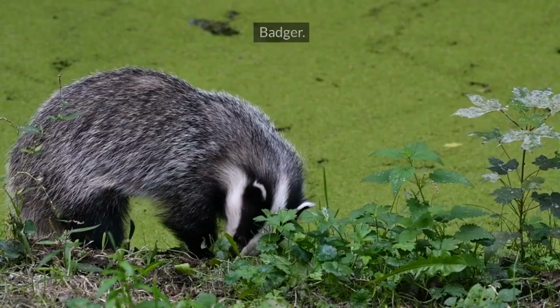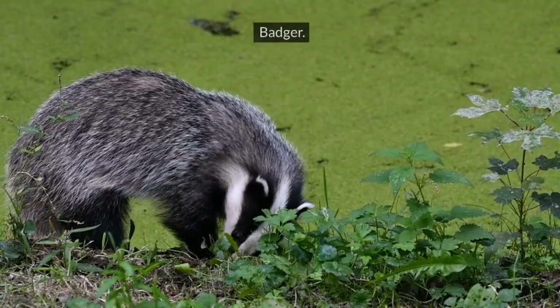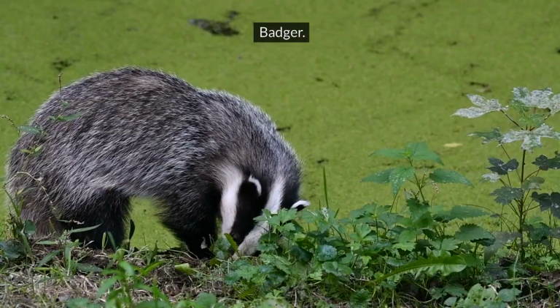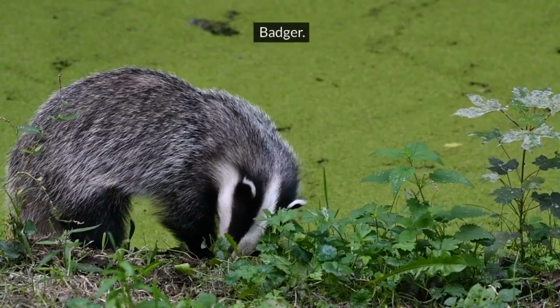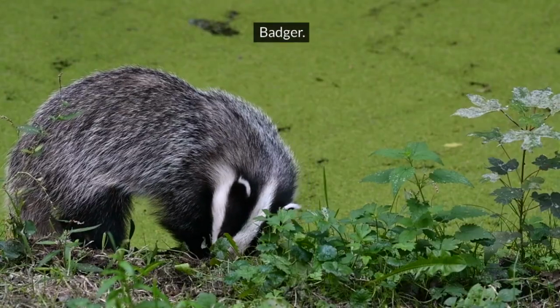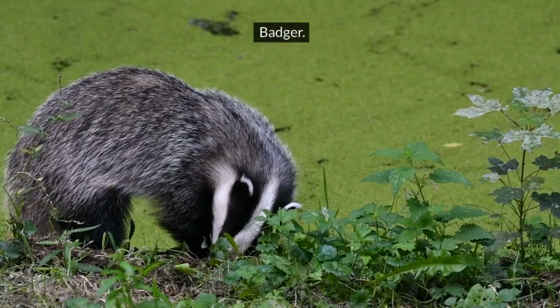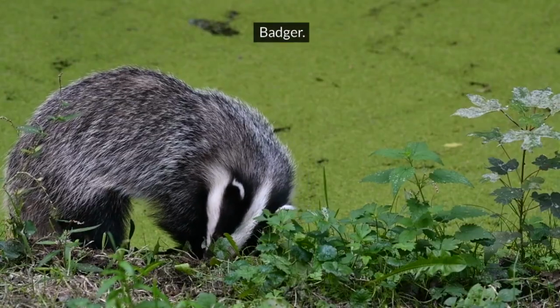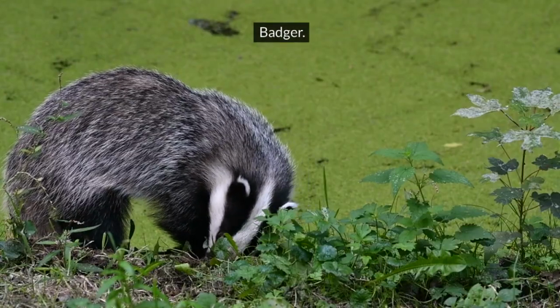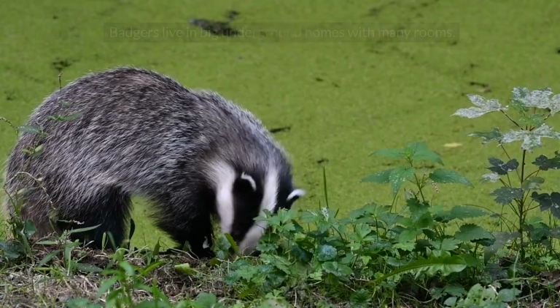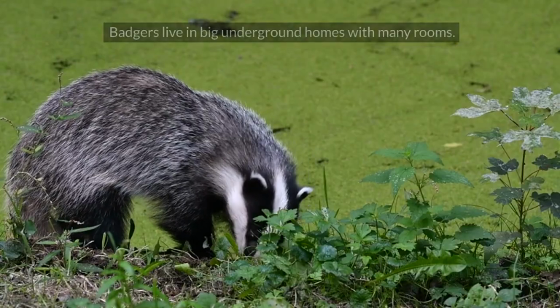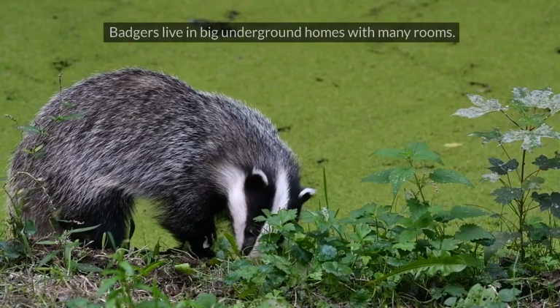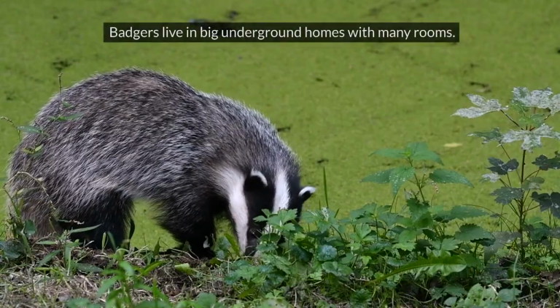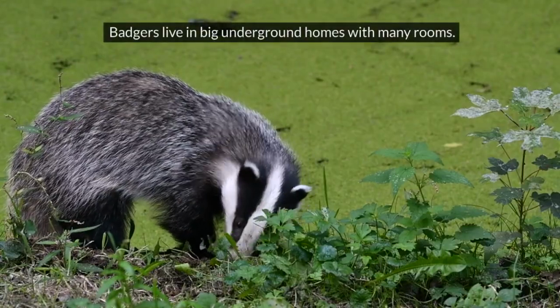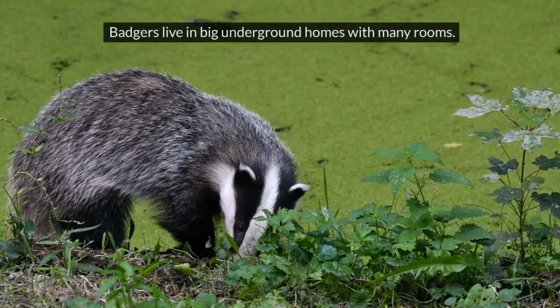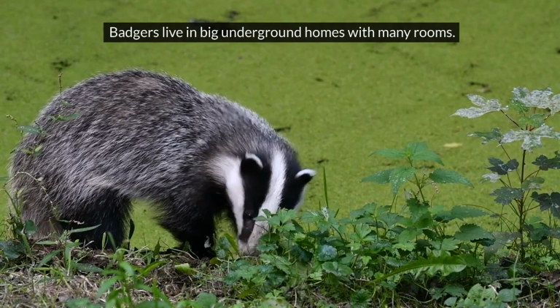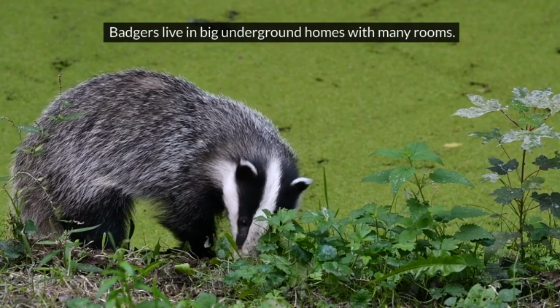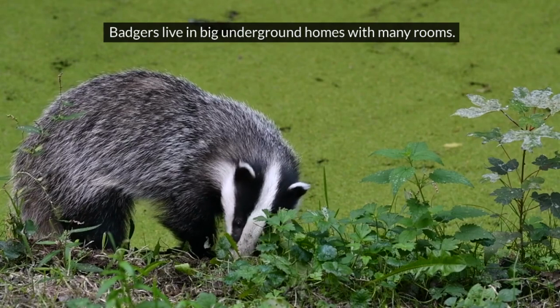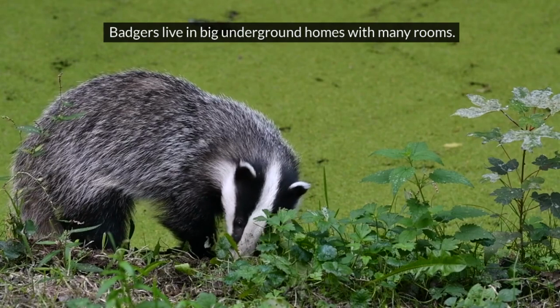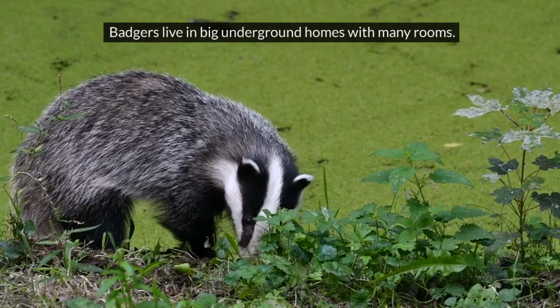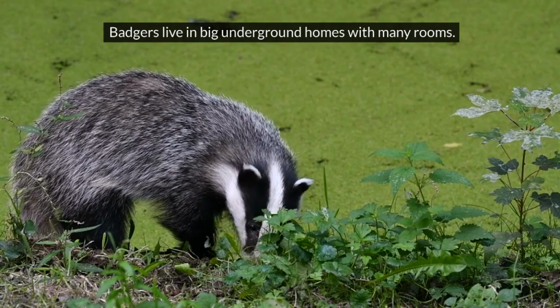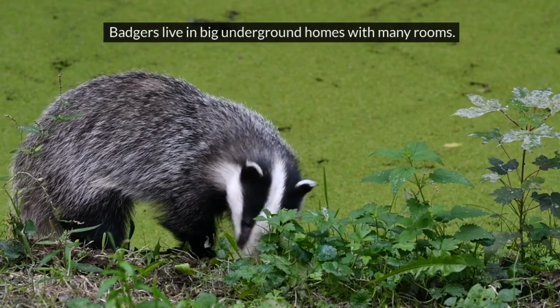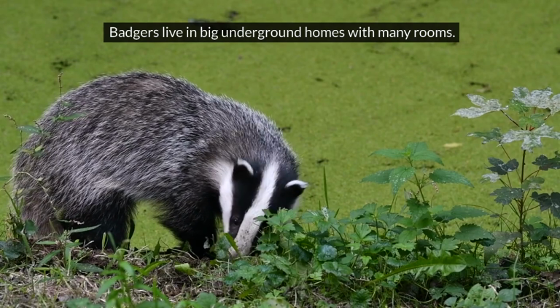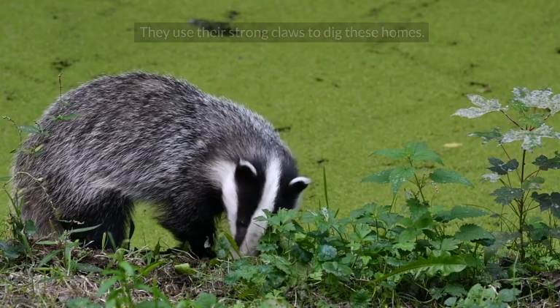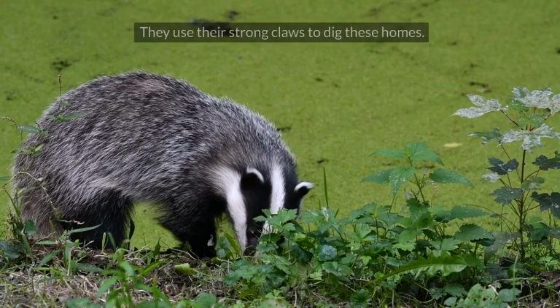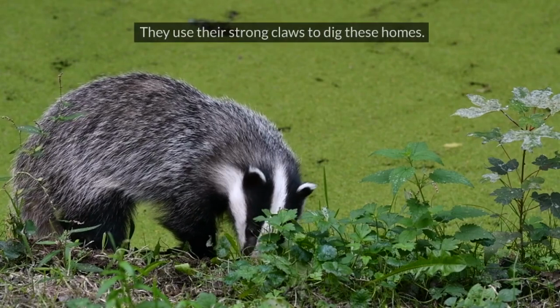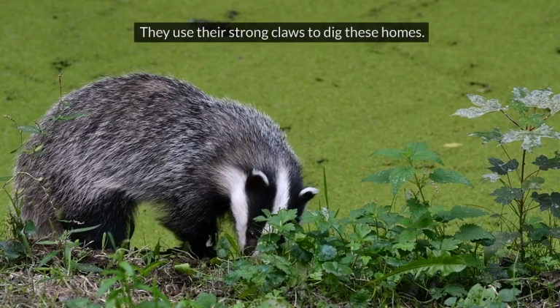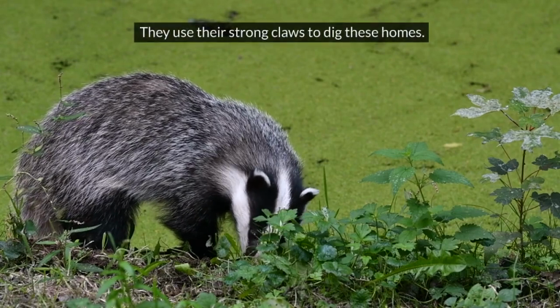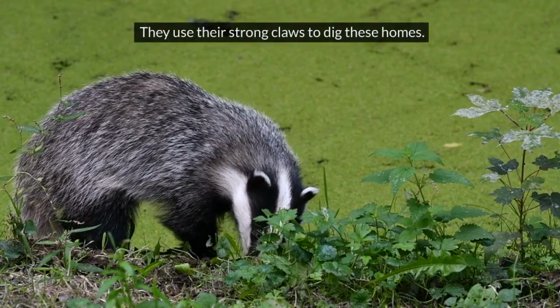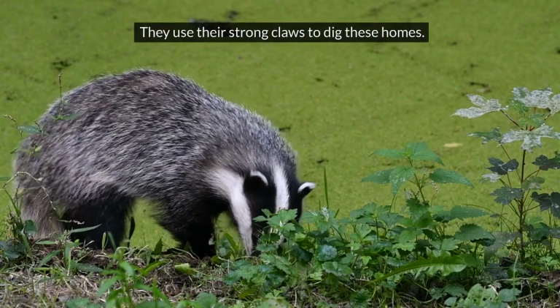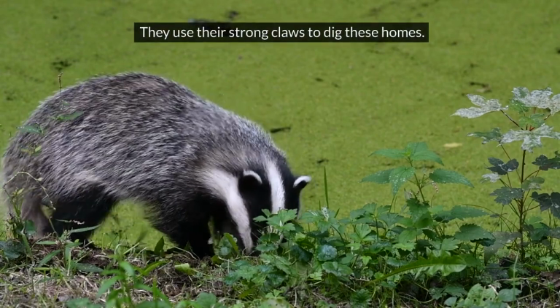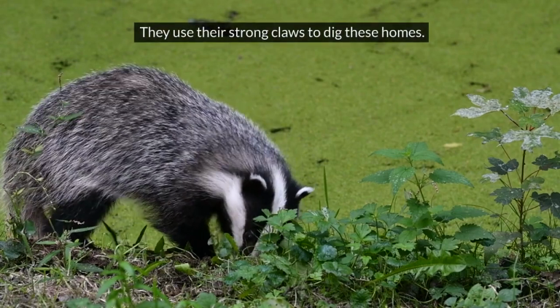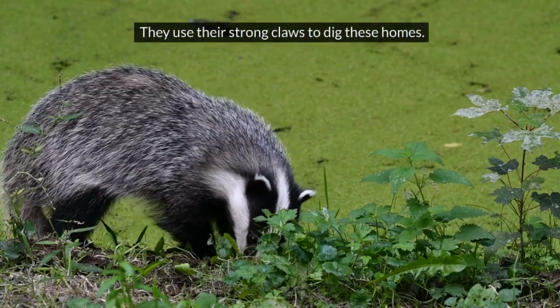Badger. Badgers live in big underground homes with many rooms. They use their strong claws to dig these homes.